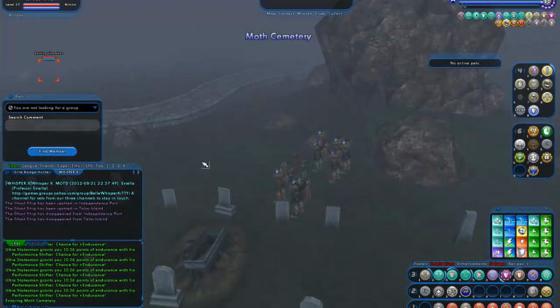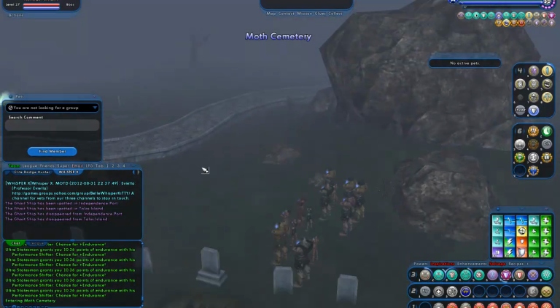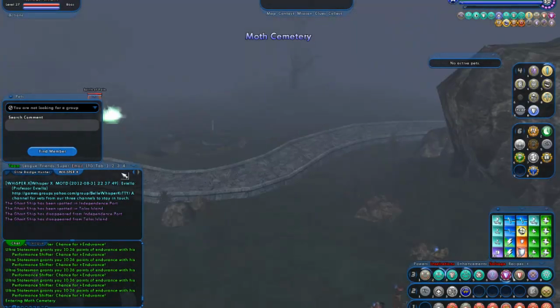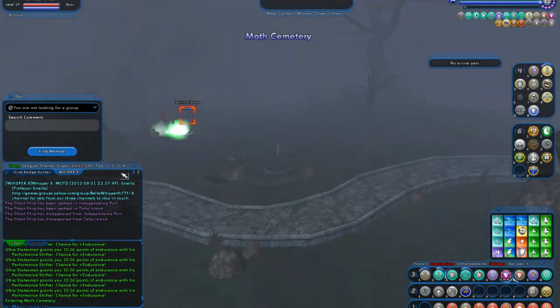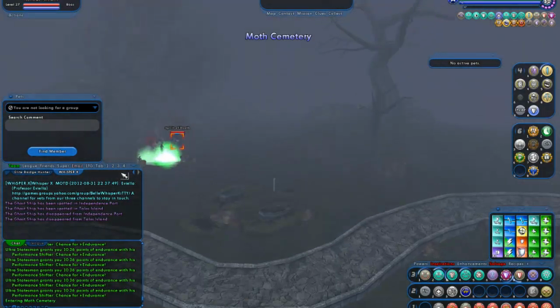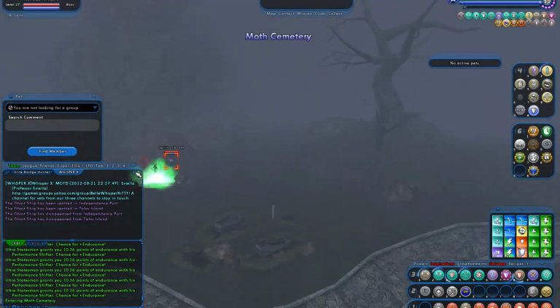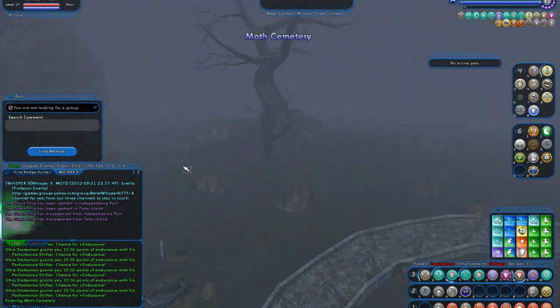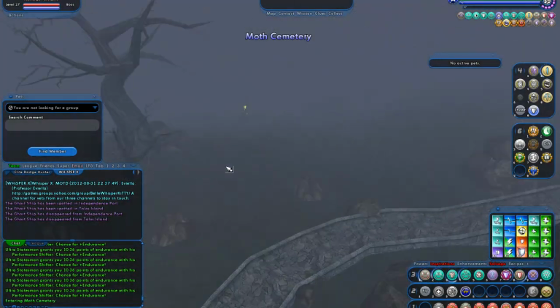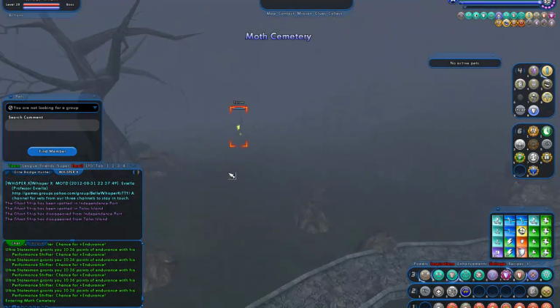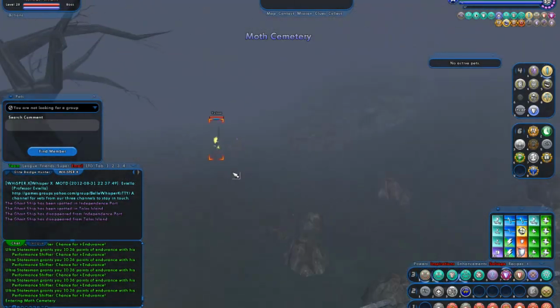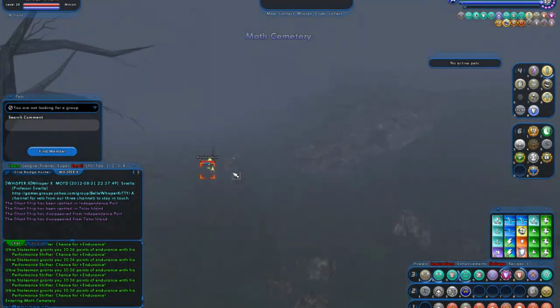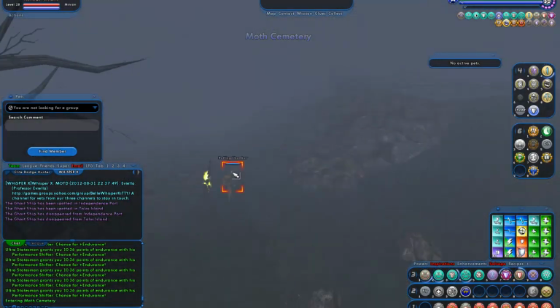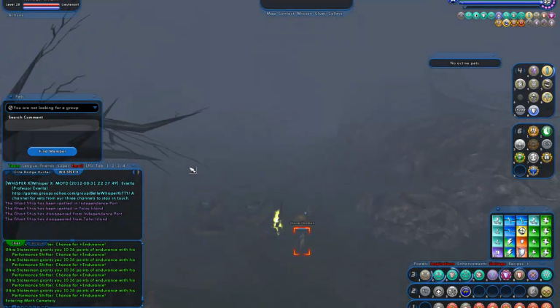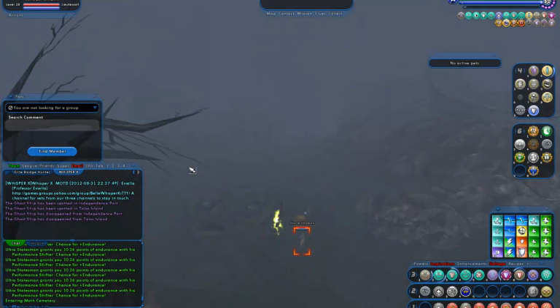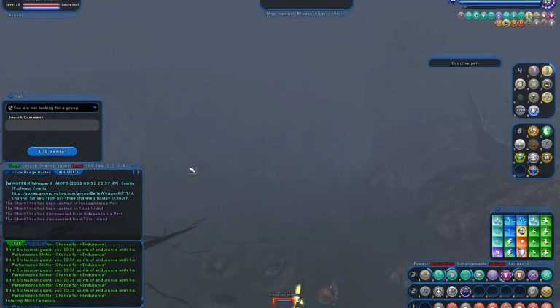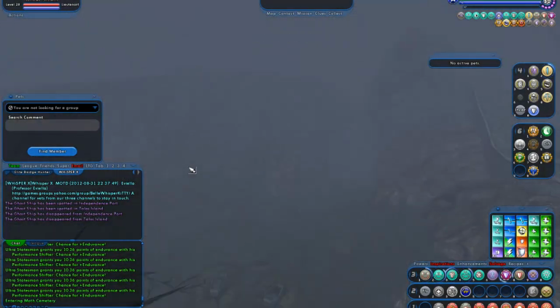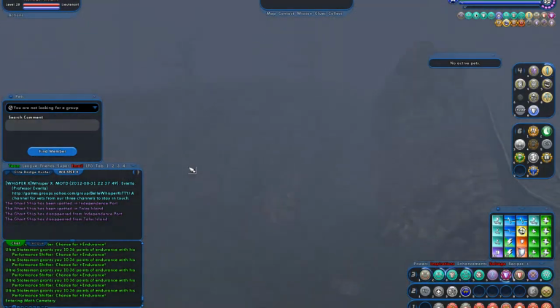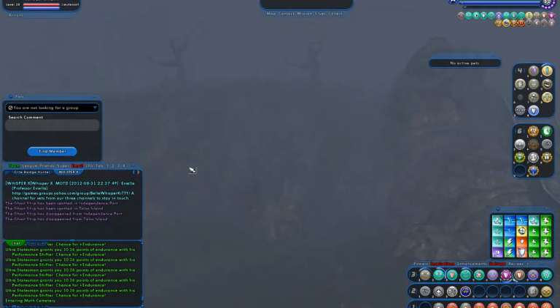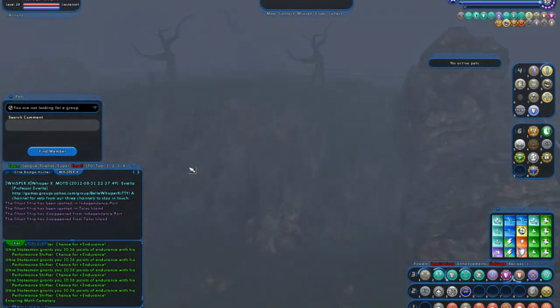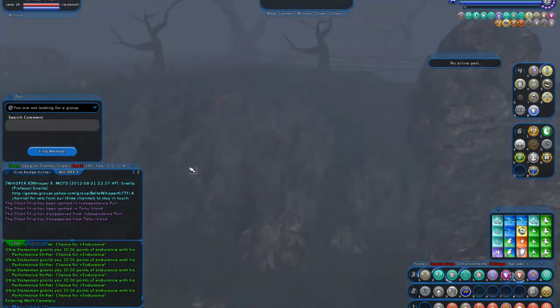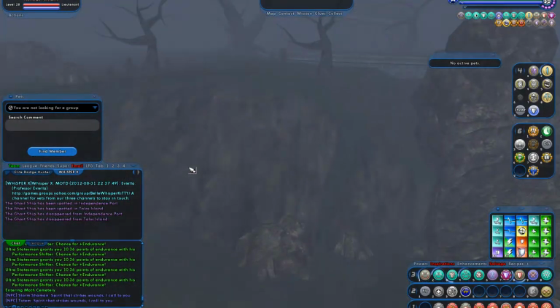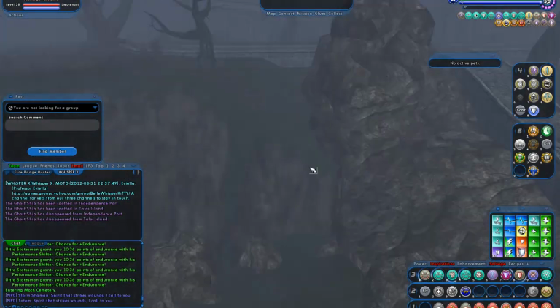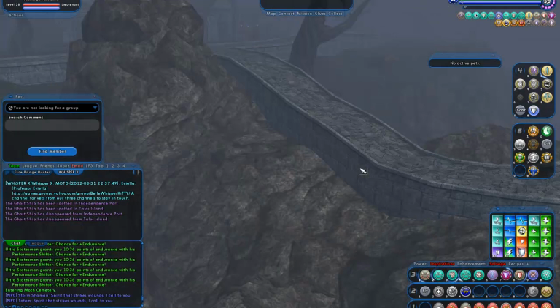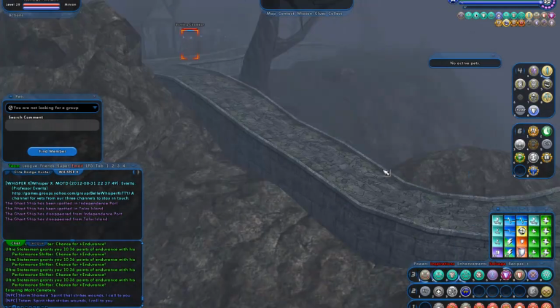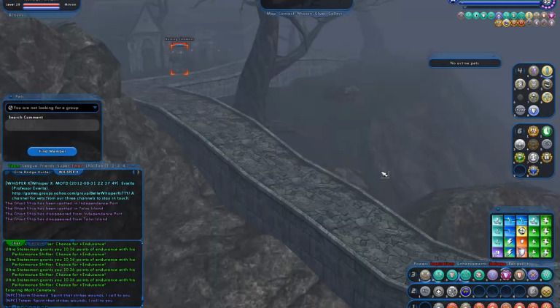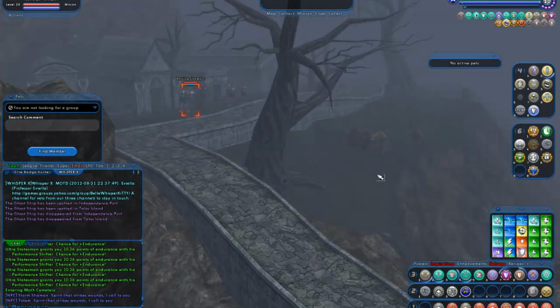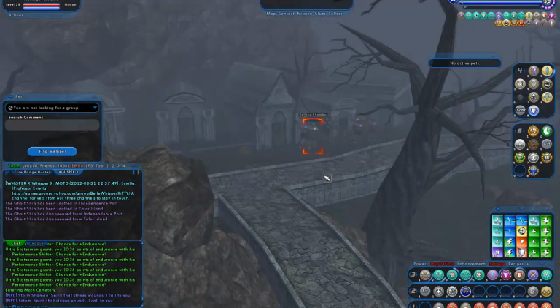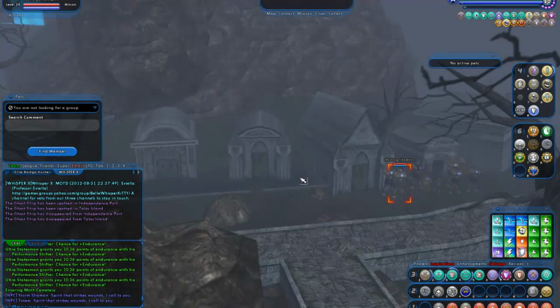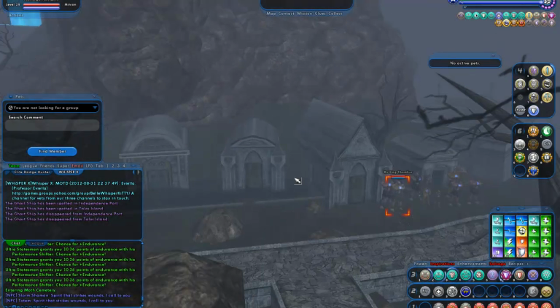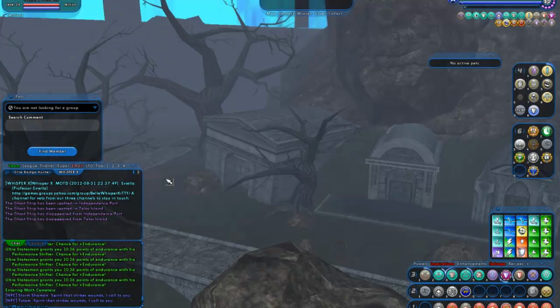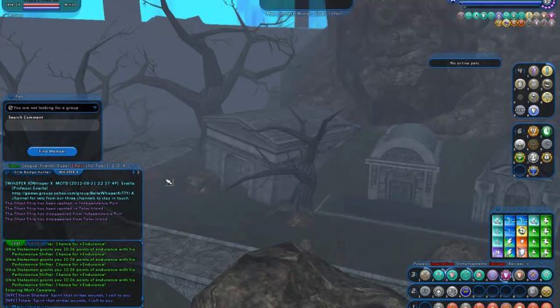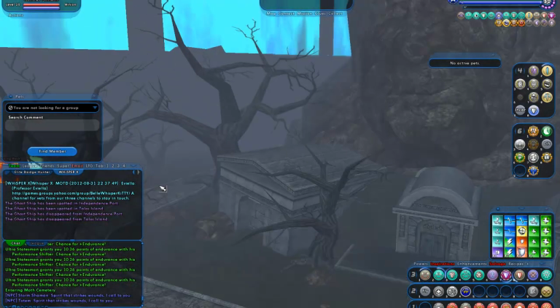This zone is also in a perpetual fog. The new Dark Astoria is in a perpetual night, but no fog.